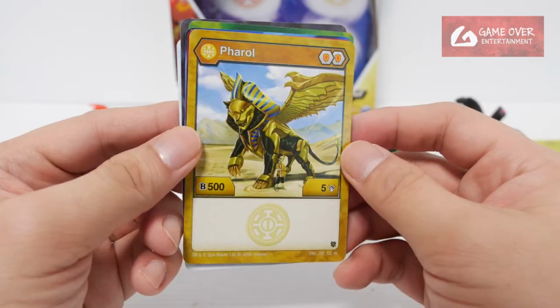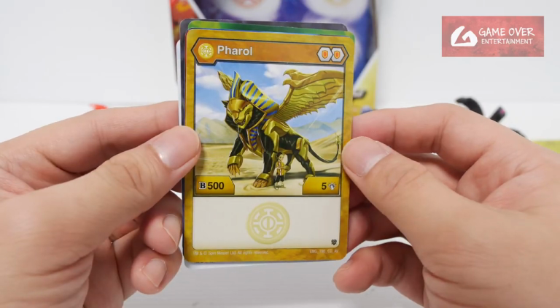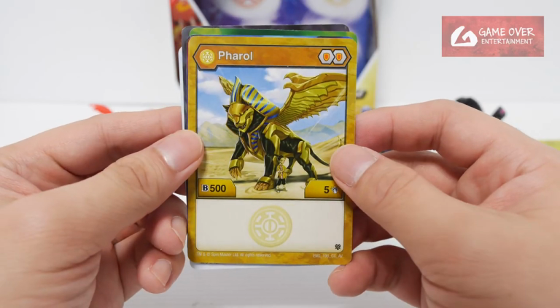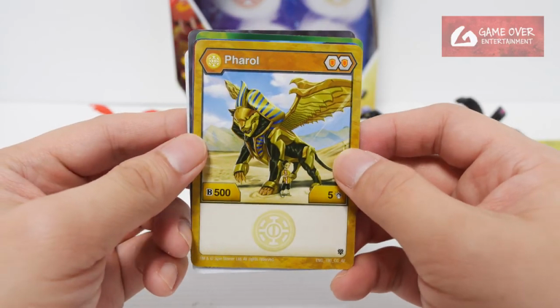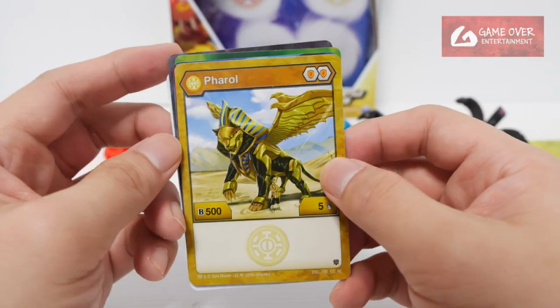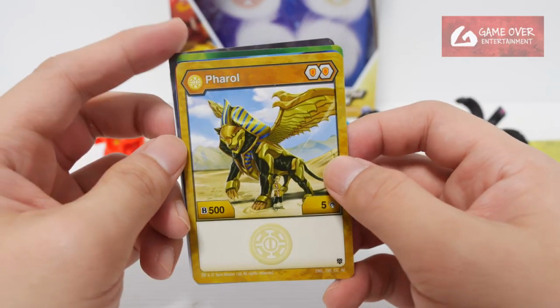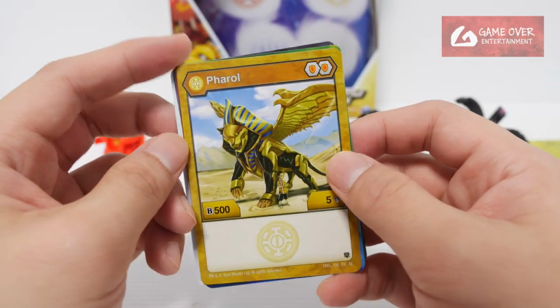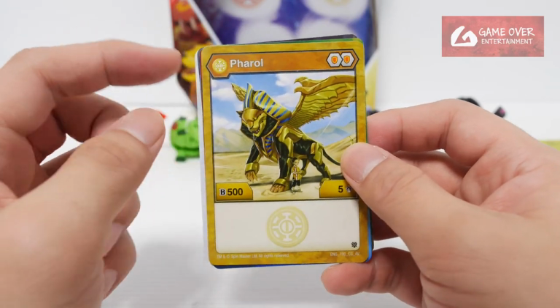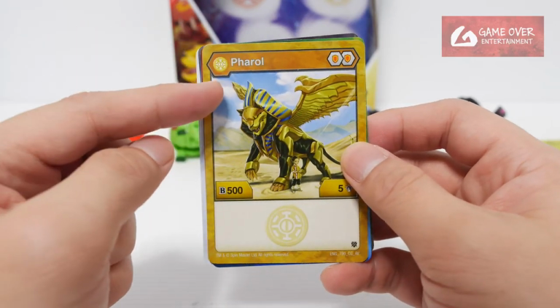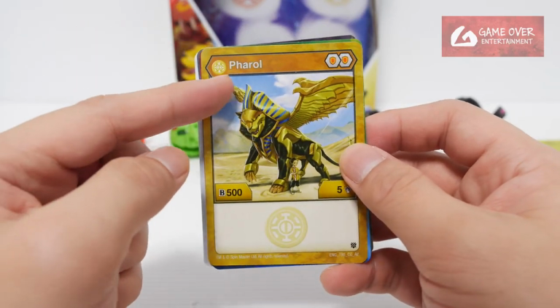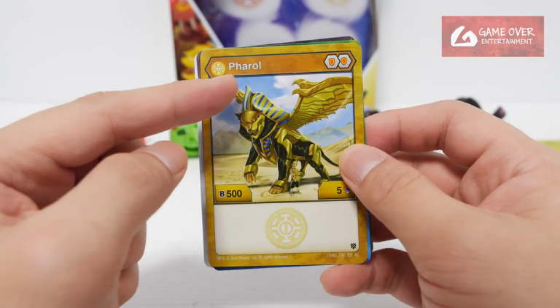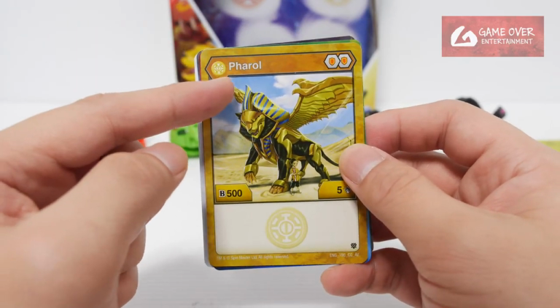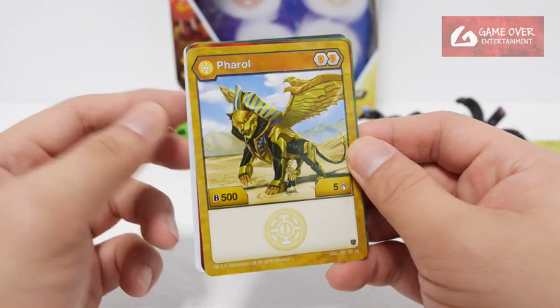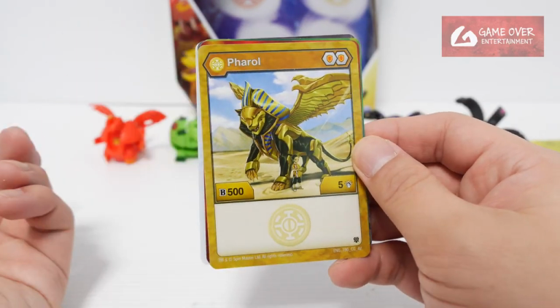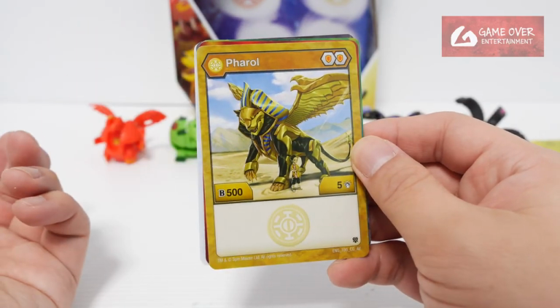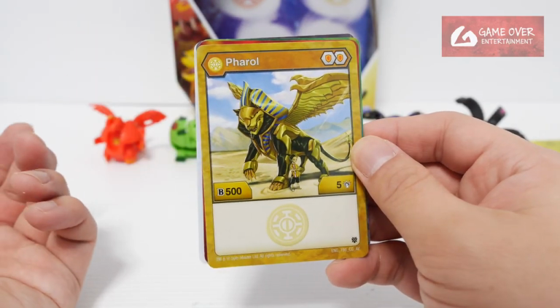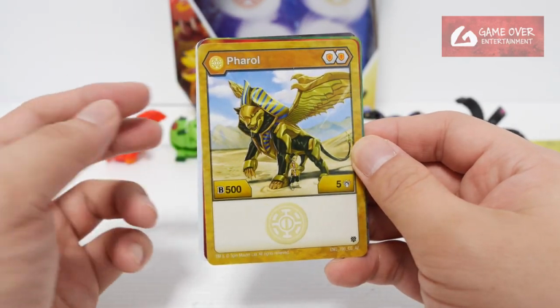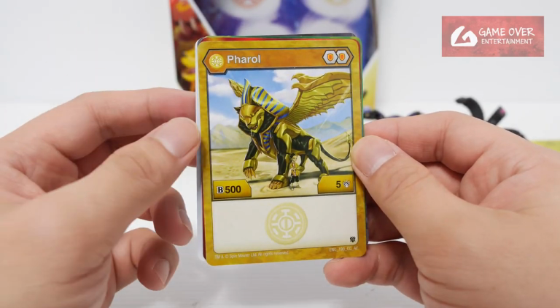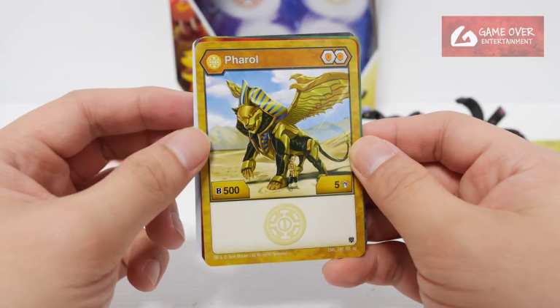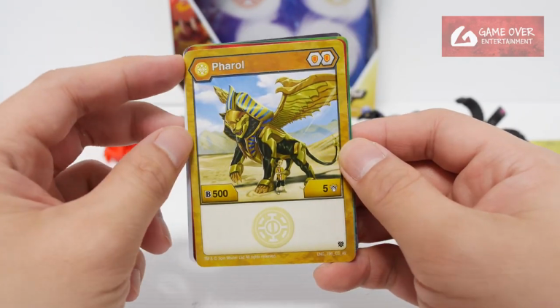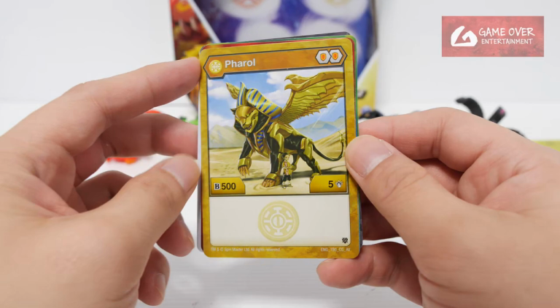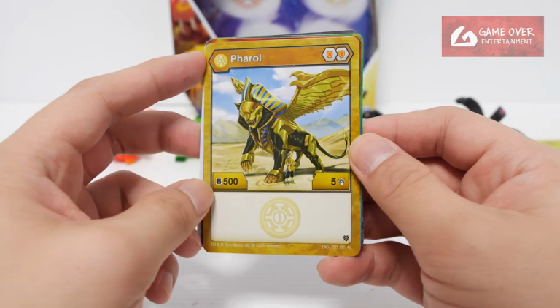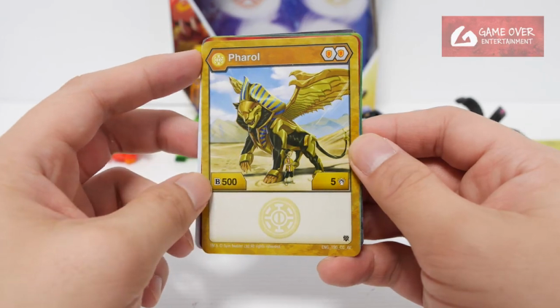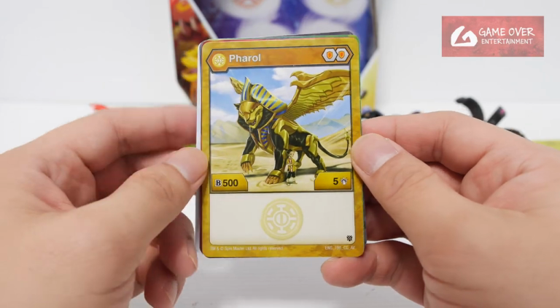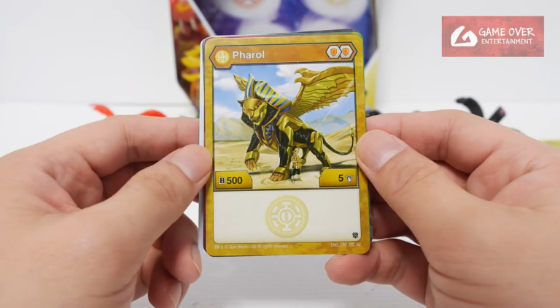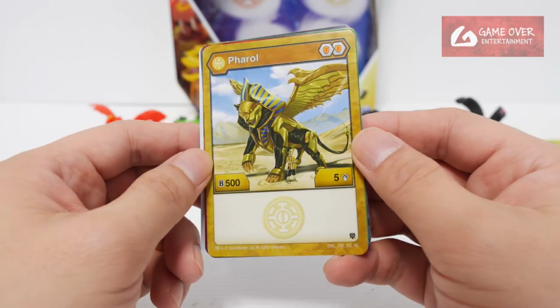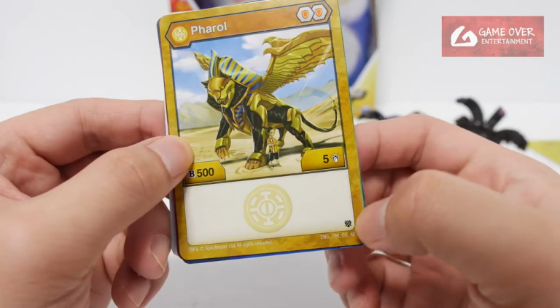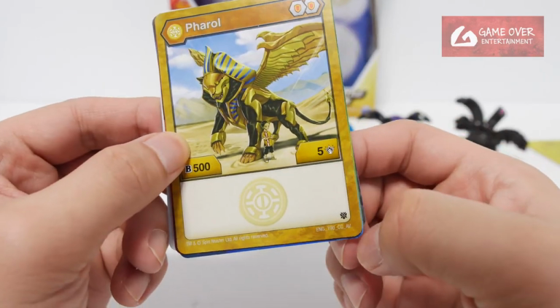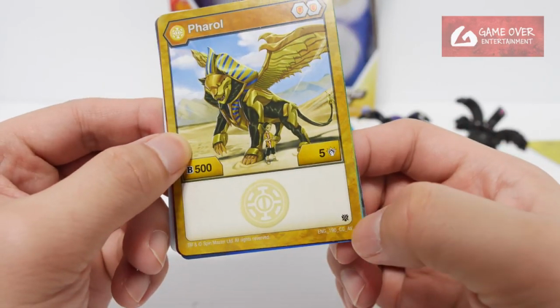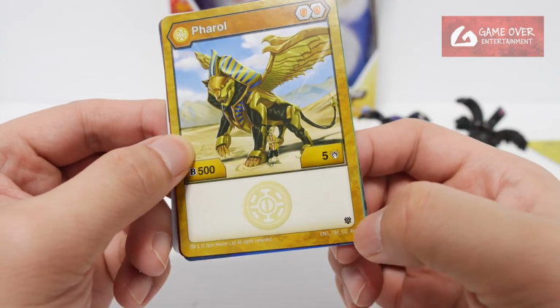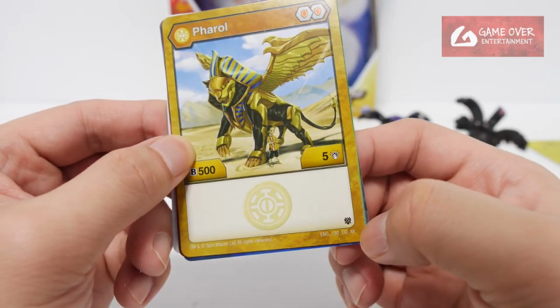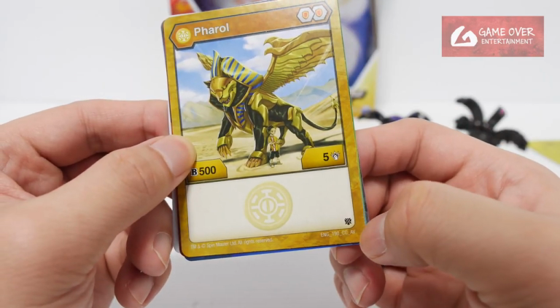And Pharoah — Pharoah doesn't have a mythic card because he's not from Battle Planet I guess. Double Shield, 505. You can tell it's the Armored Alliance card.